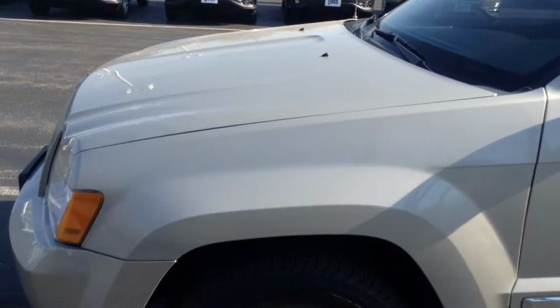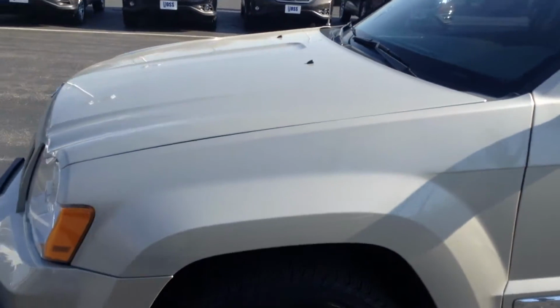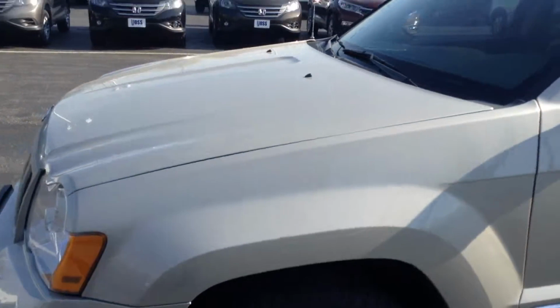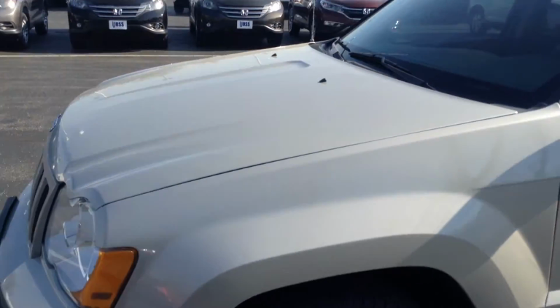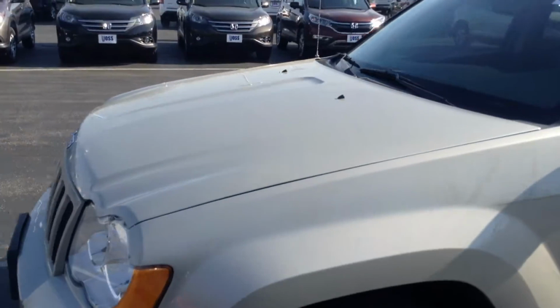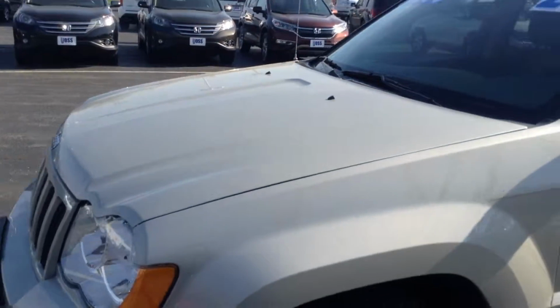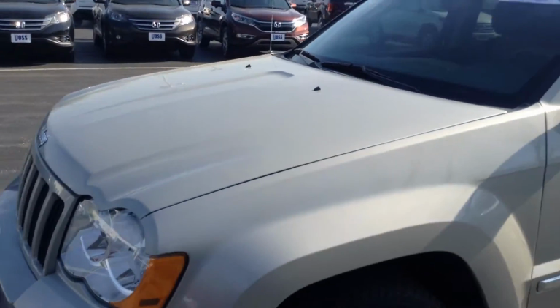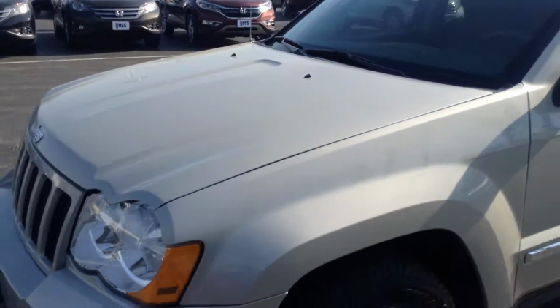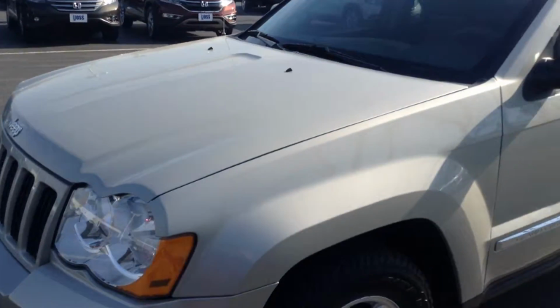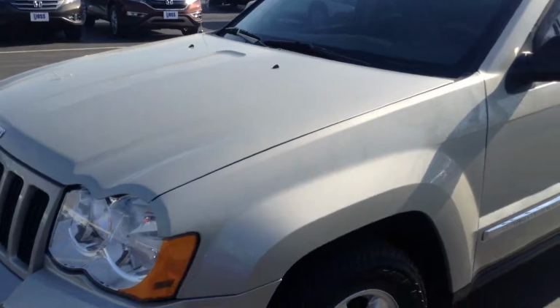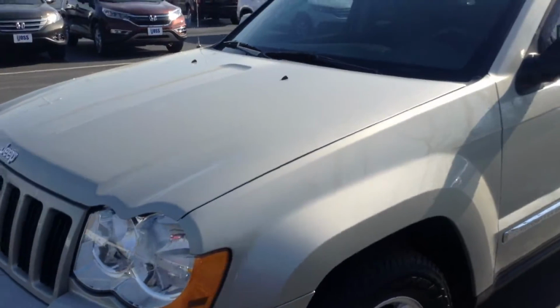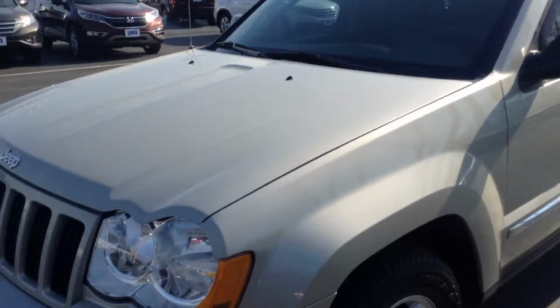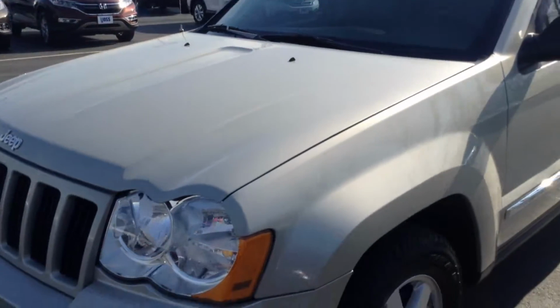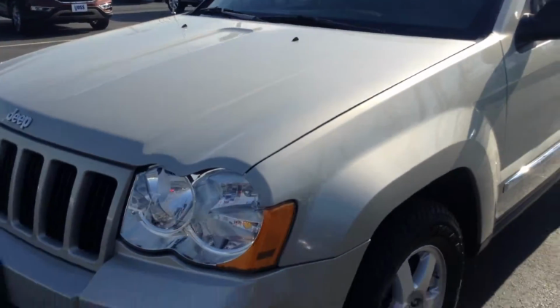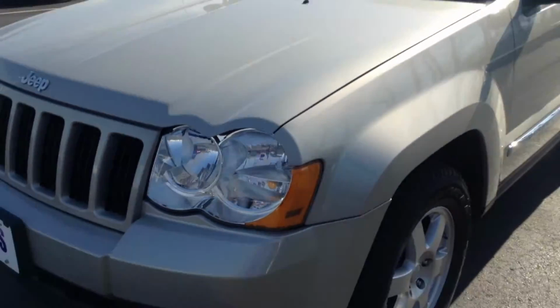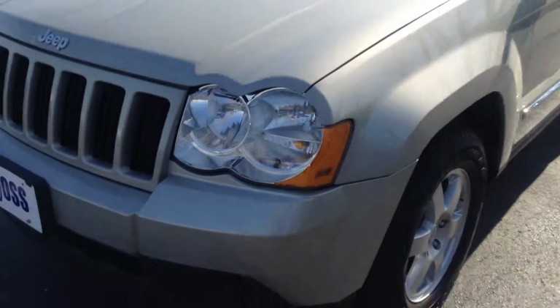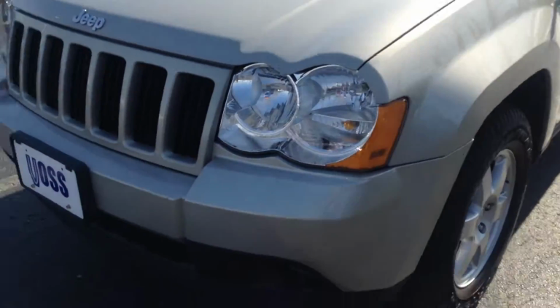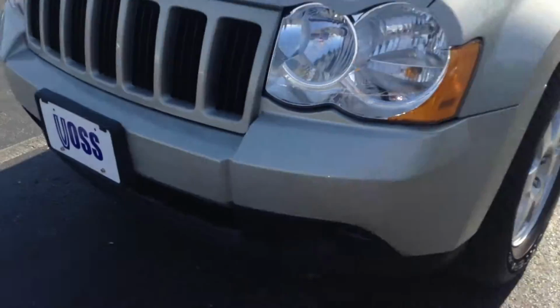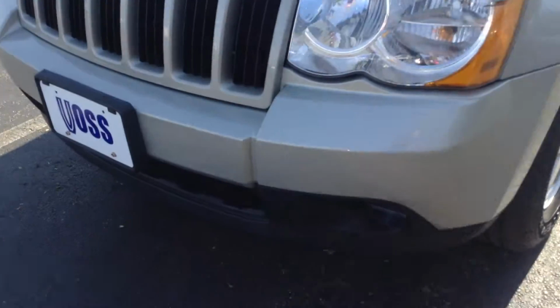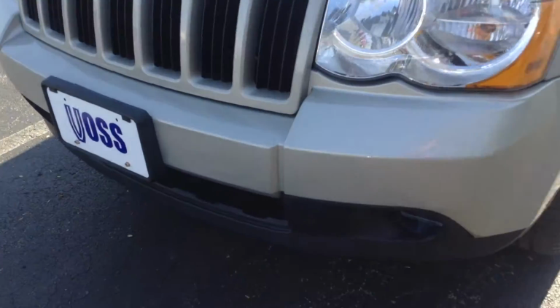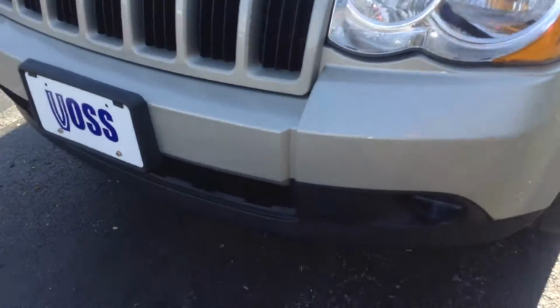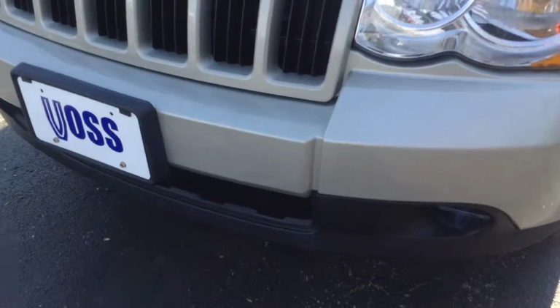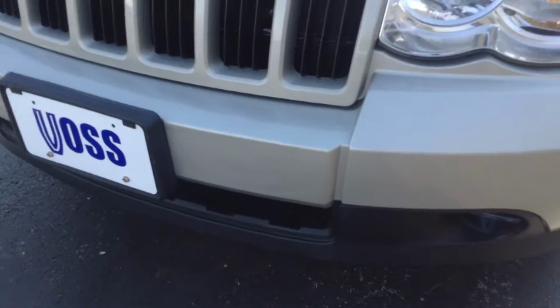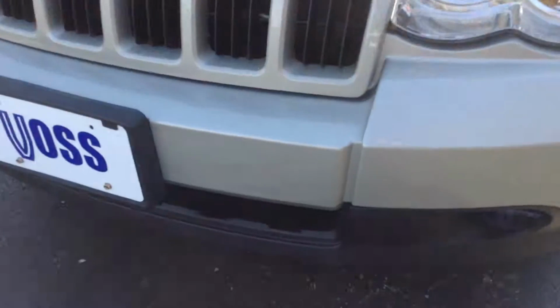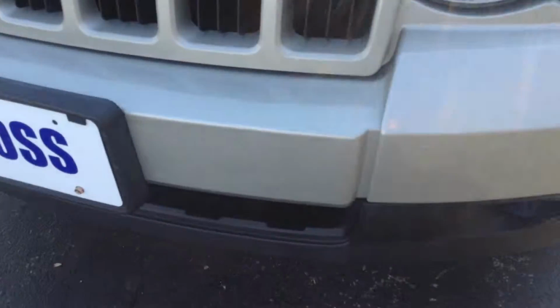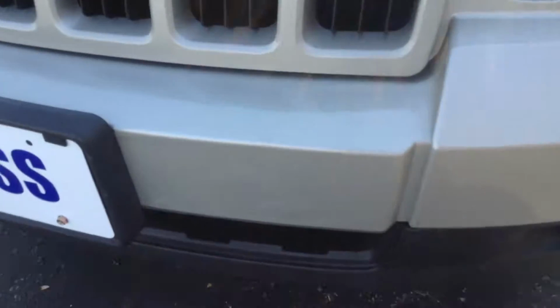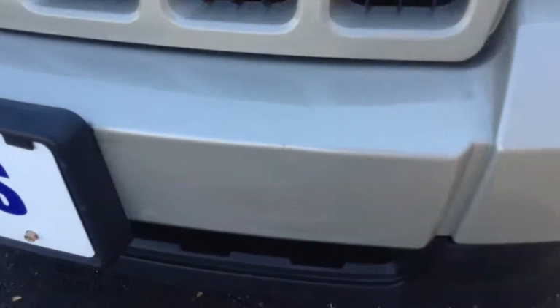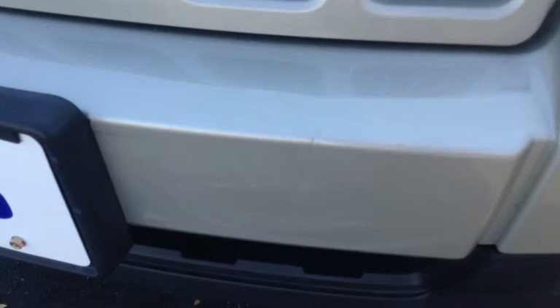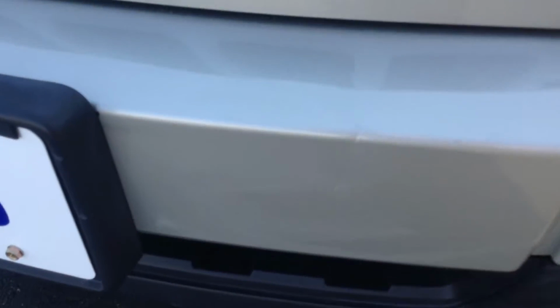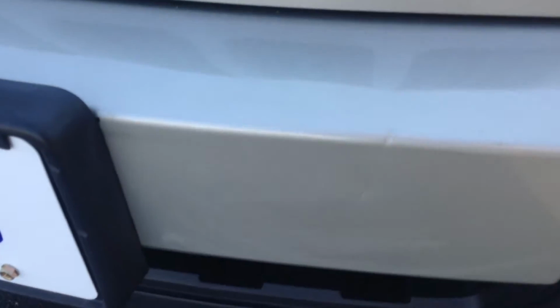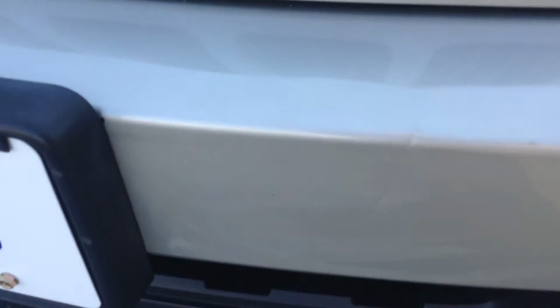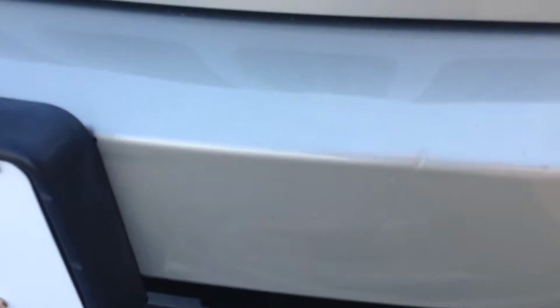Walking around it, not noticing a lot of imperfections. I did notice a small area here on the front bumper.